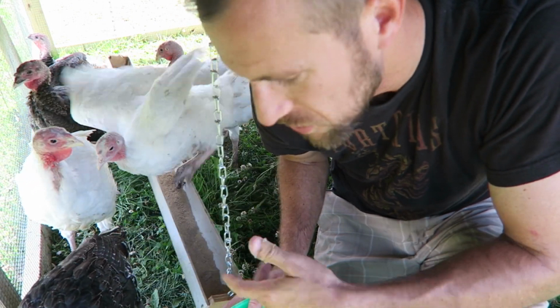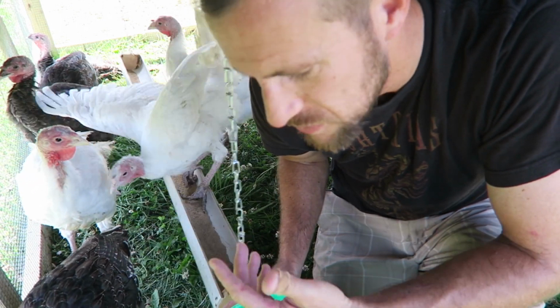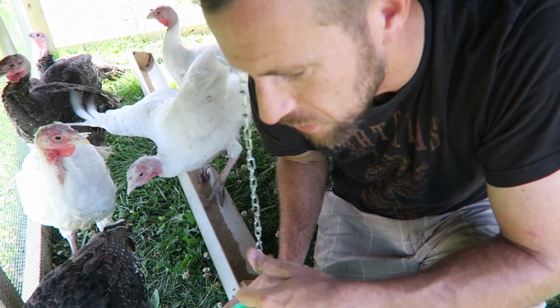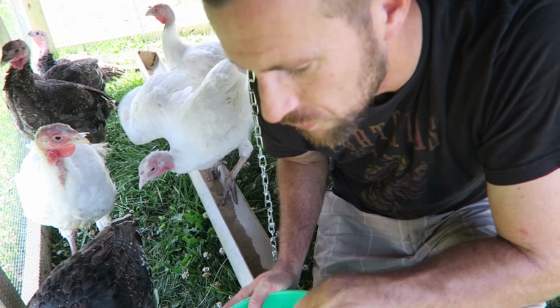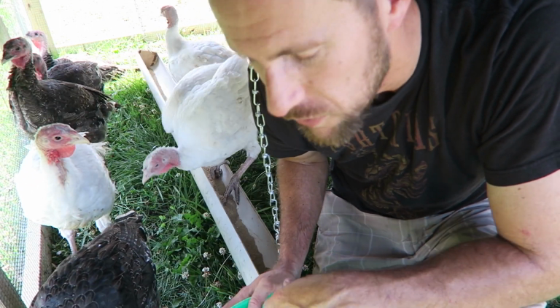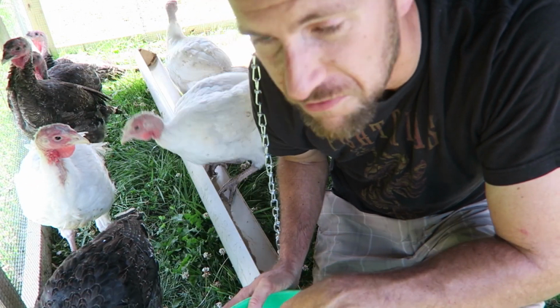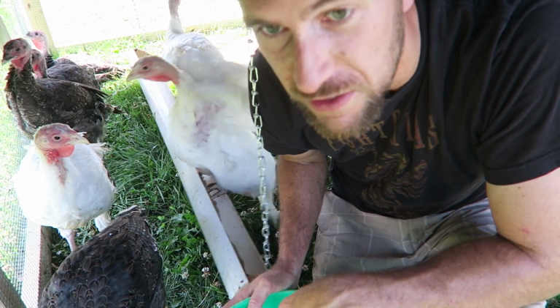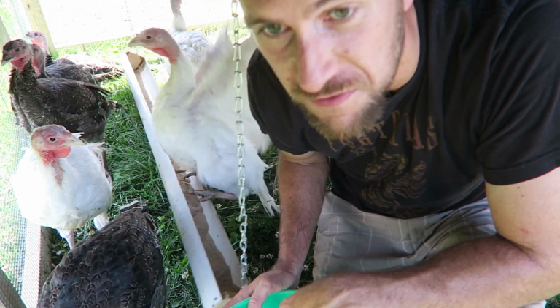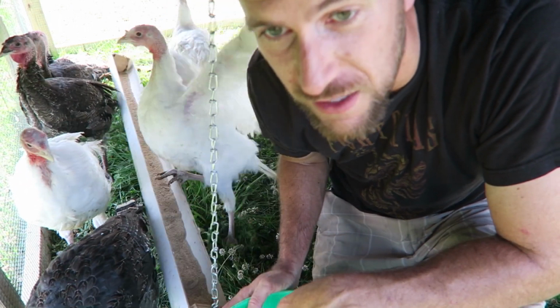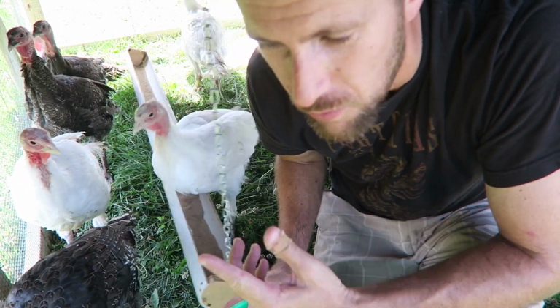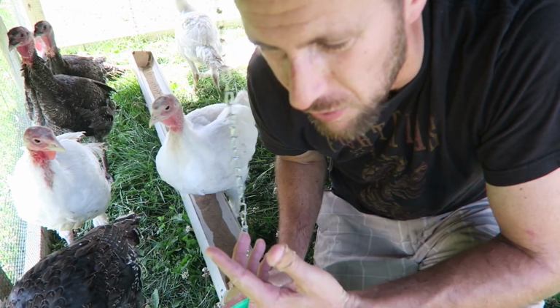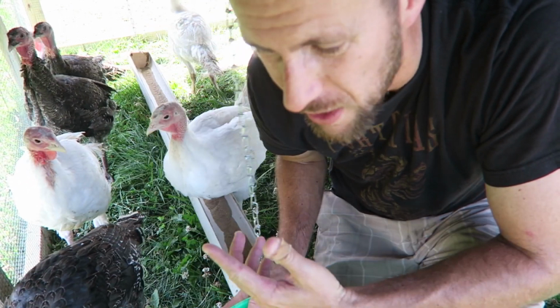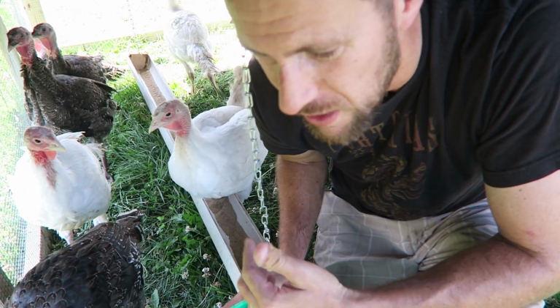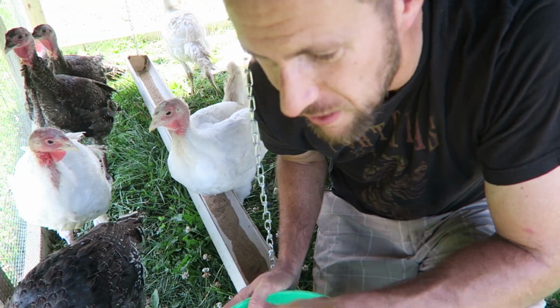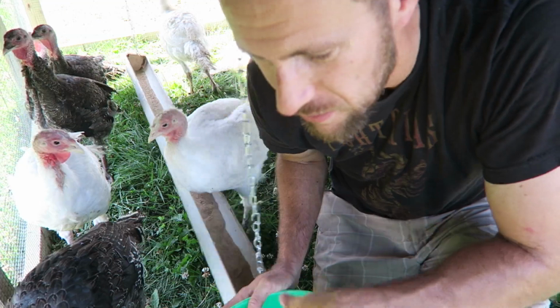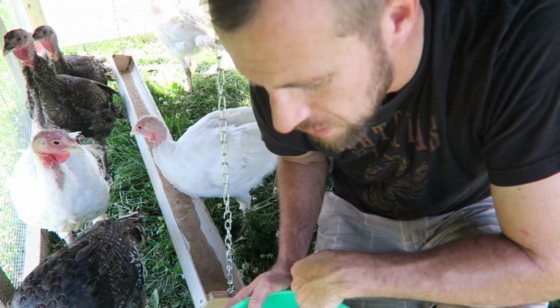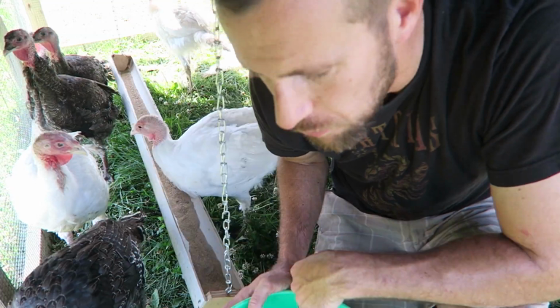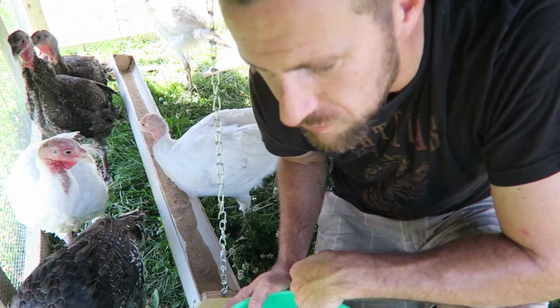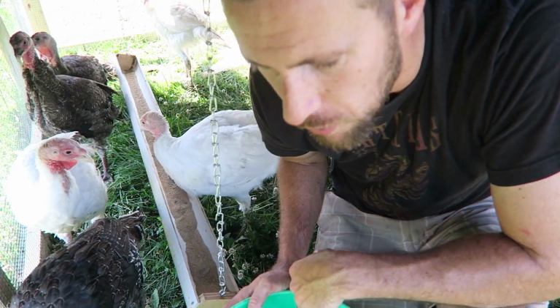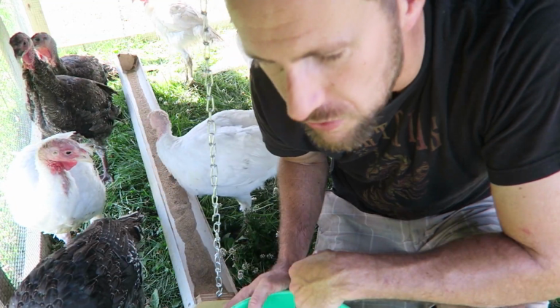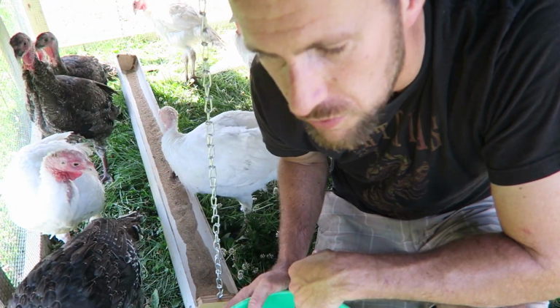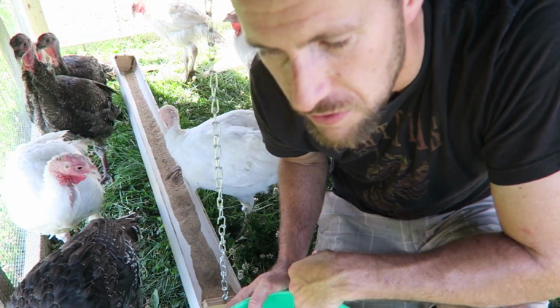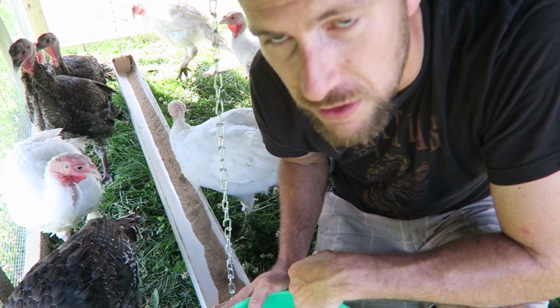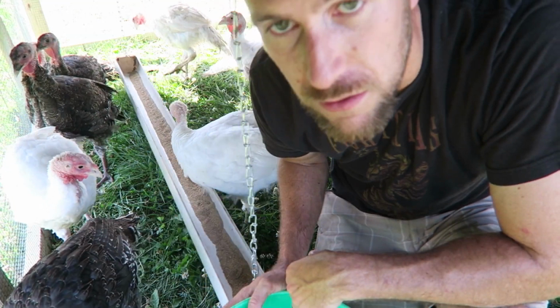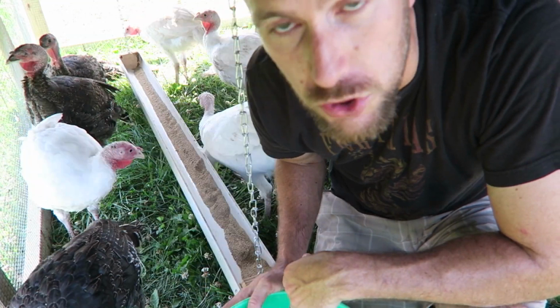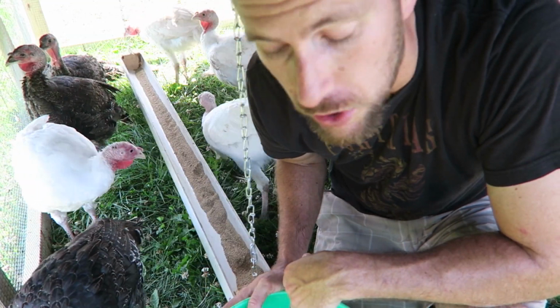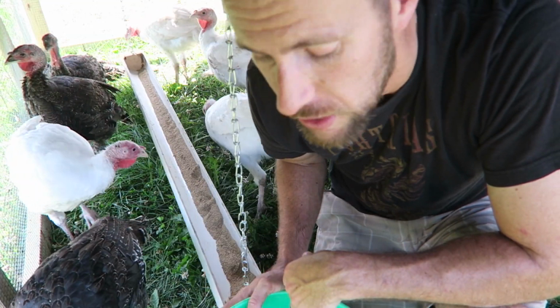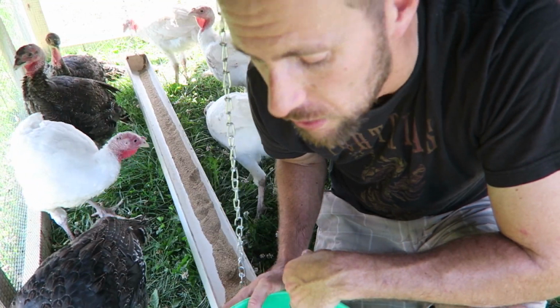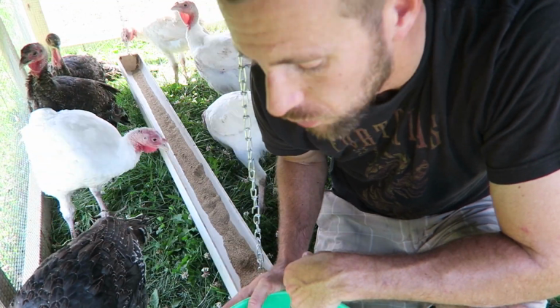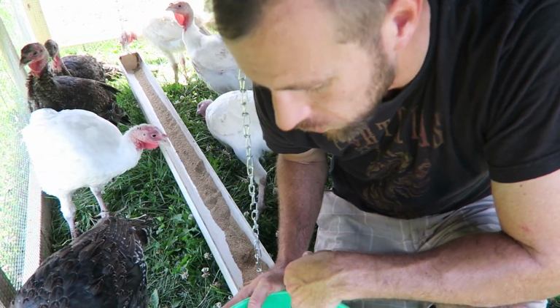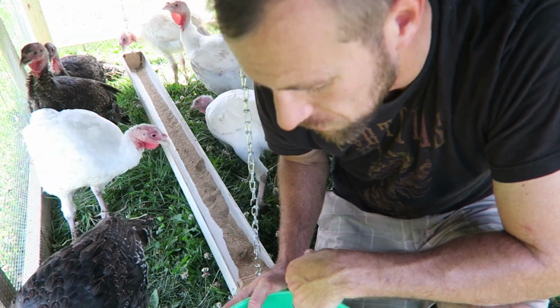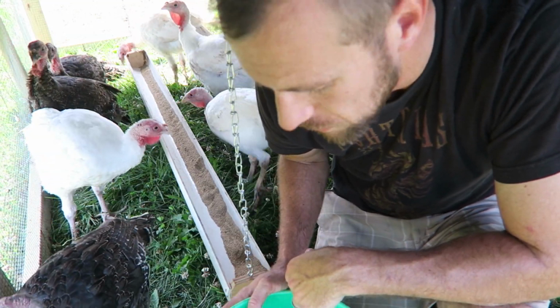The turkeys weren't going through their feed as fast. When I ran out of the starter, I moved them over to the turkey grower feed.